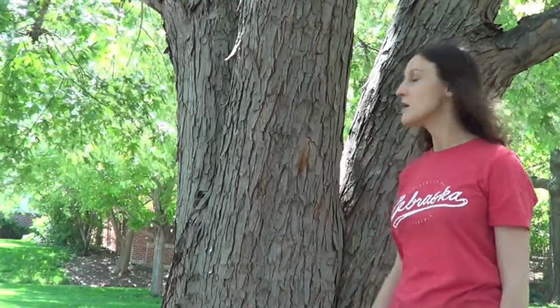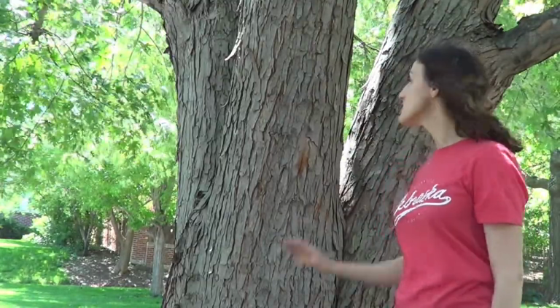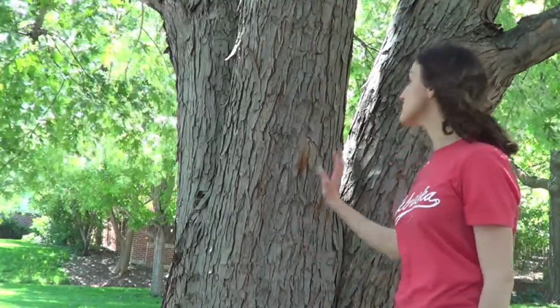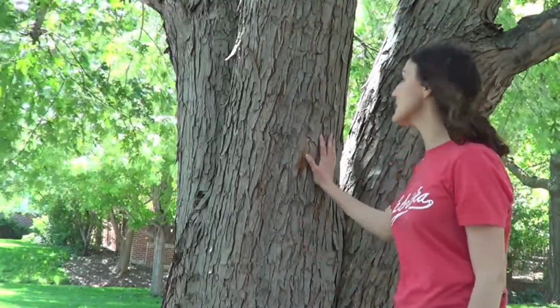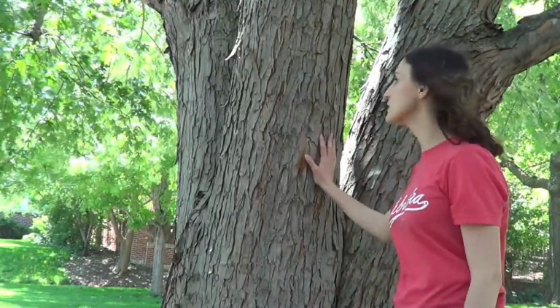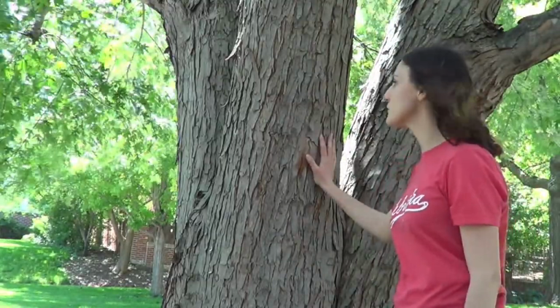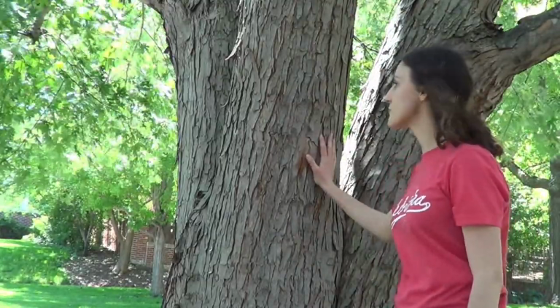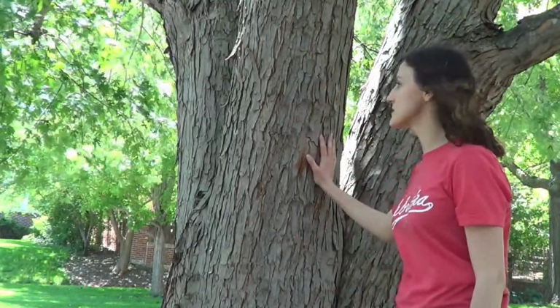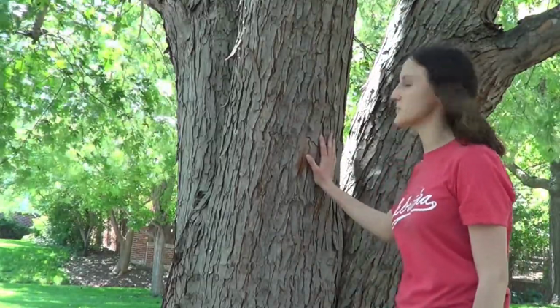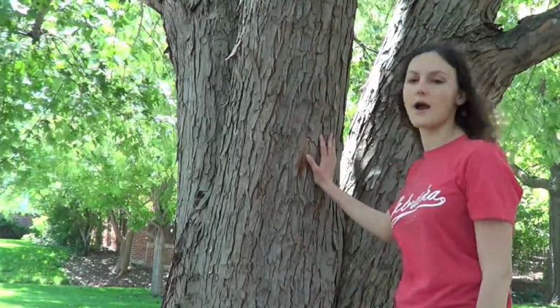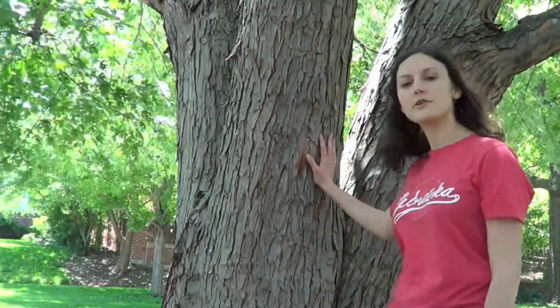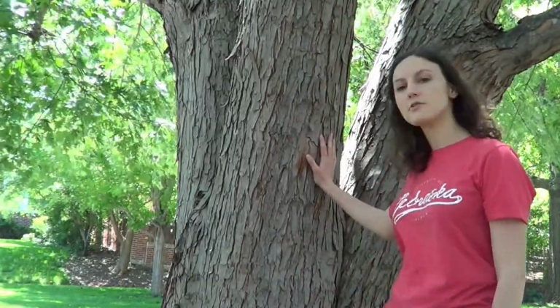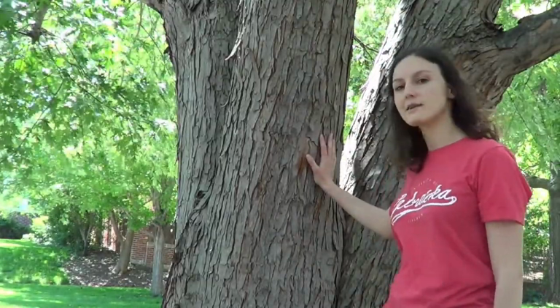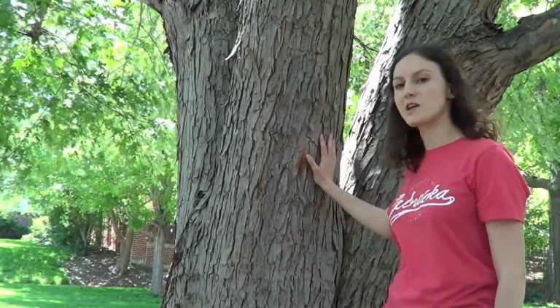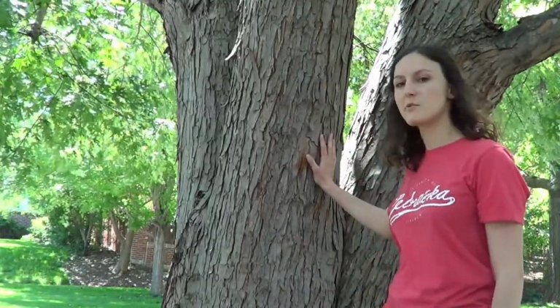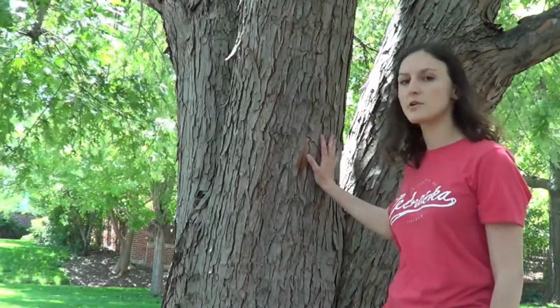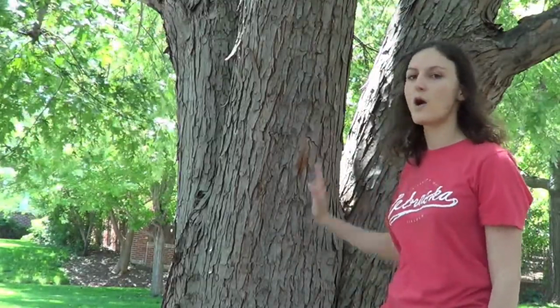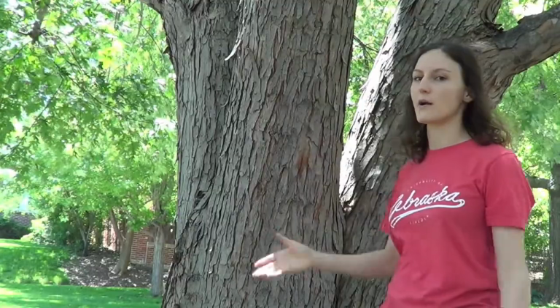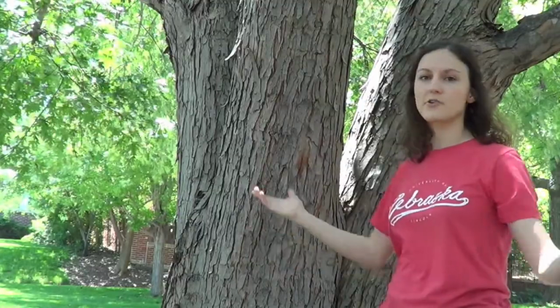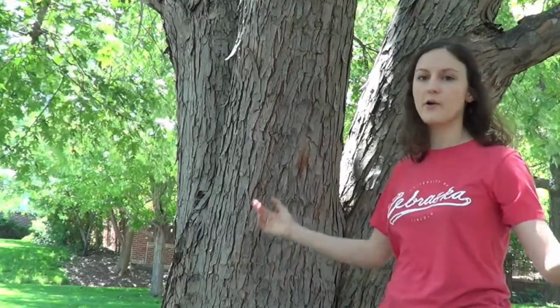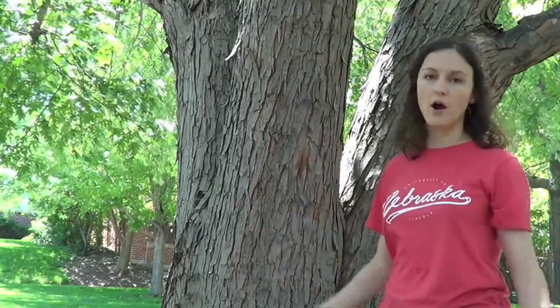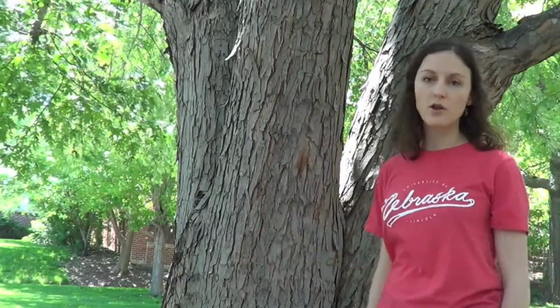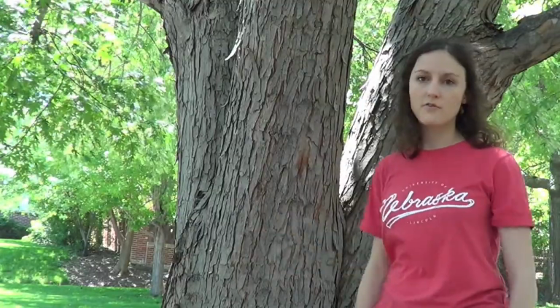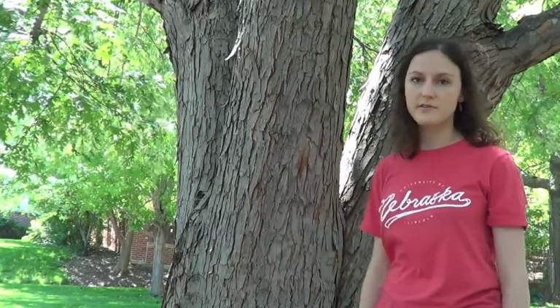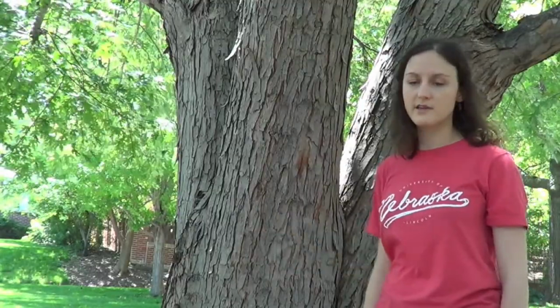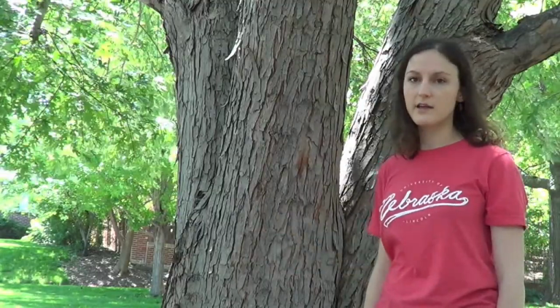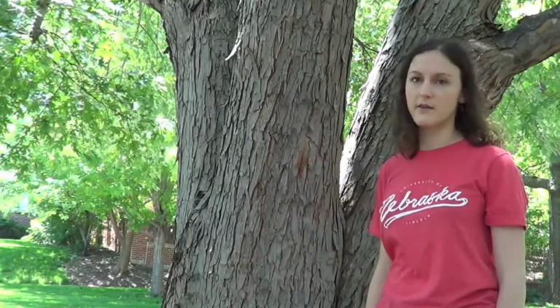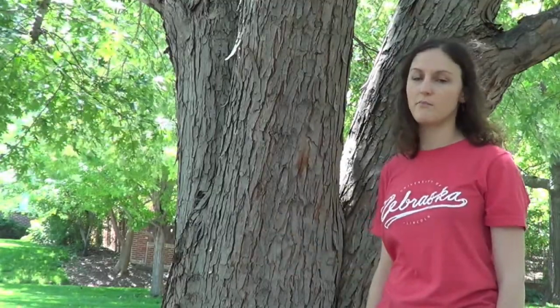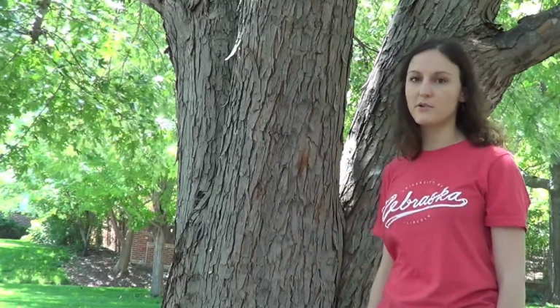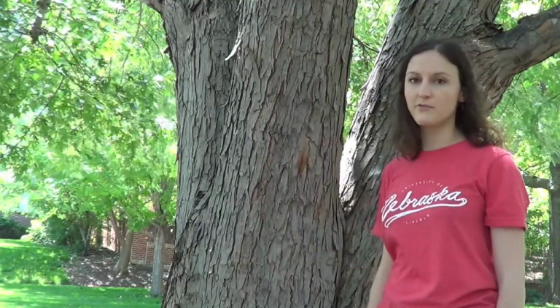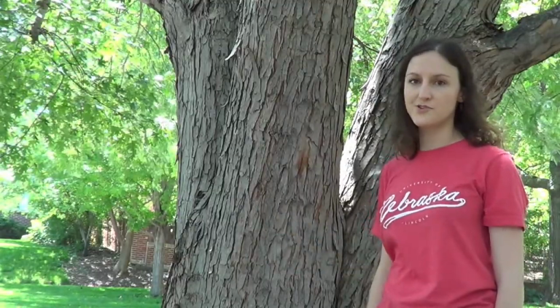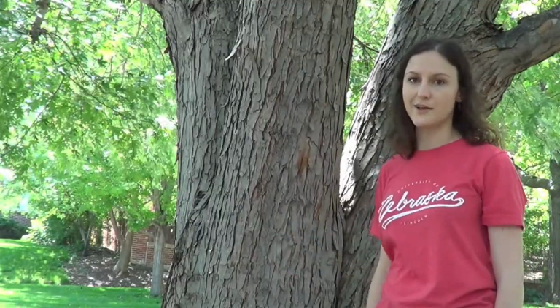So take a look for these when you're out on your next neighborhood walk. They're growing all over the city, and they're a beautiful tree.